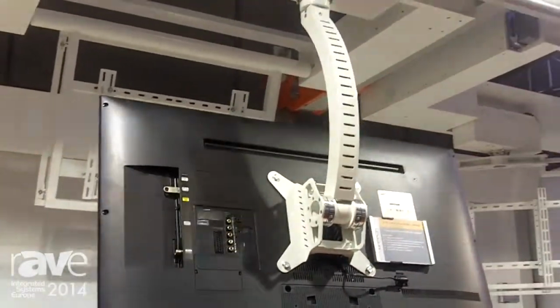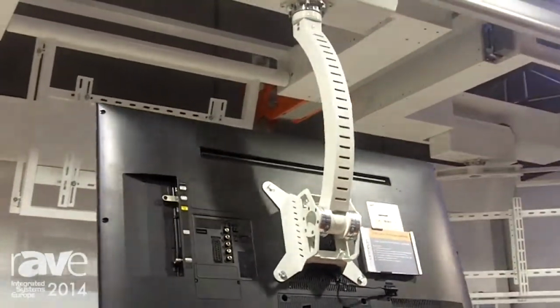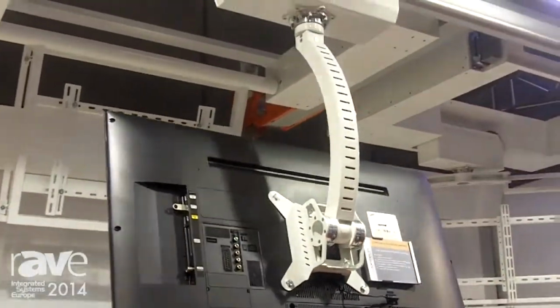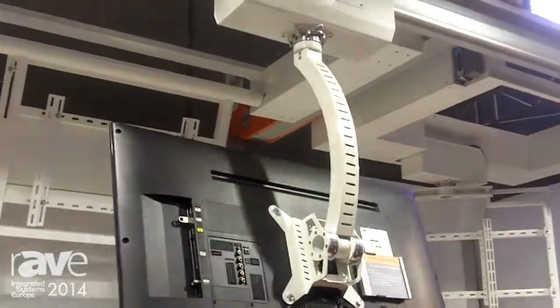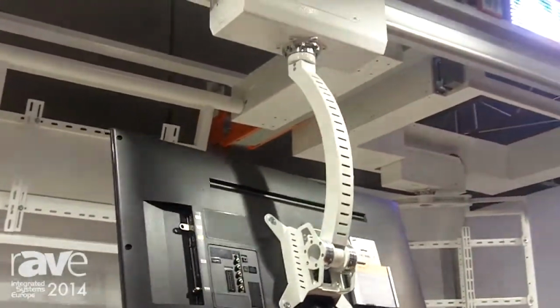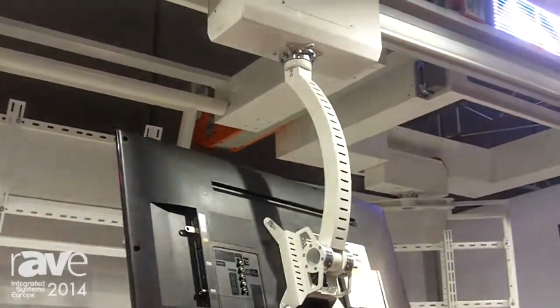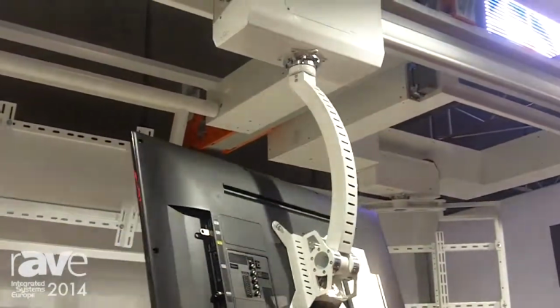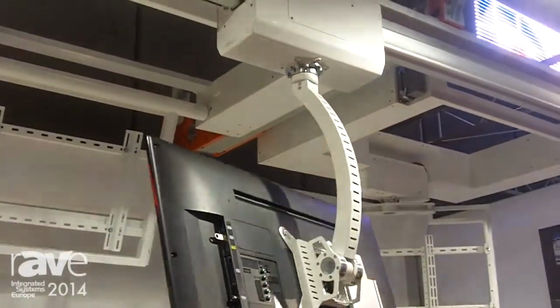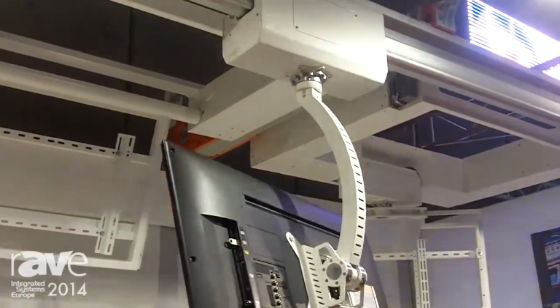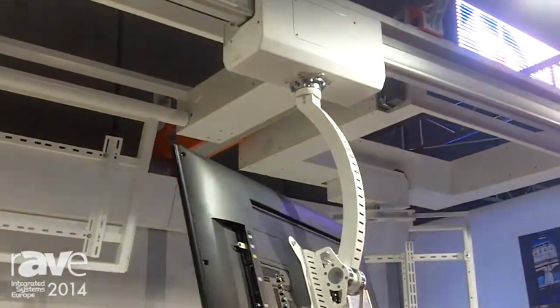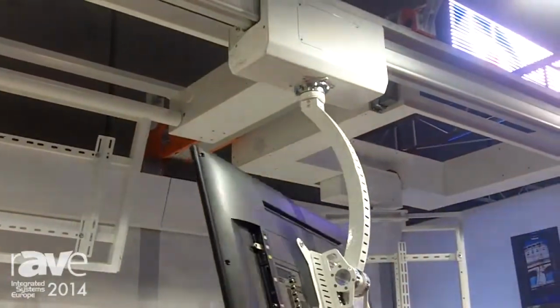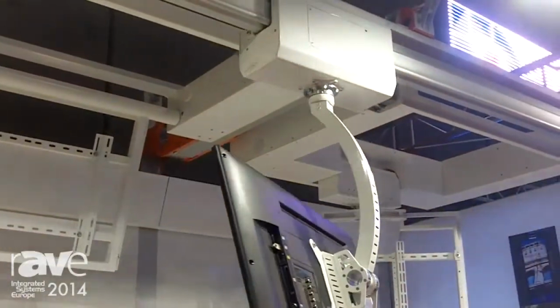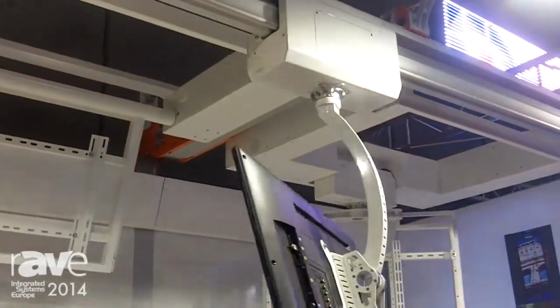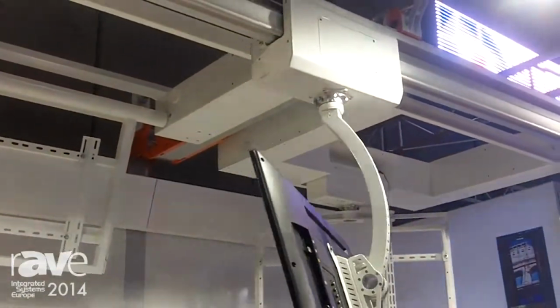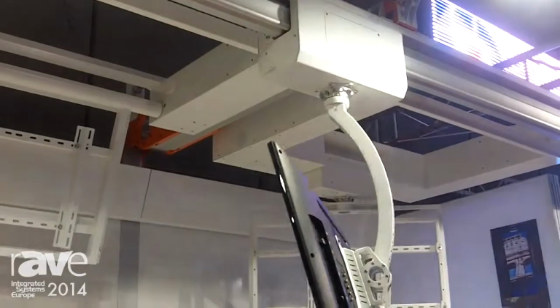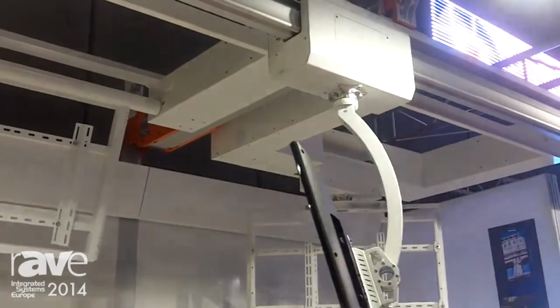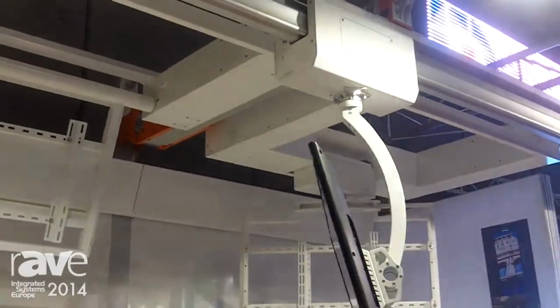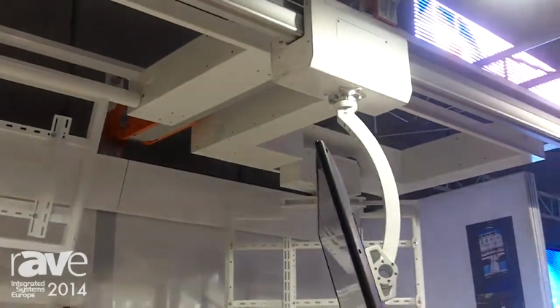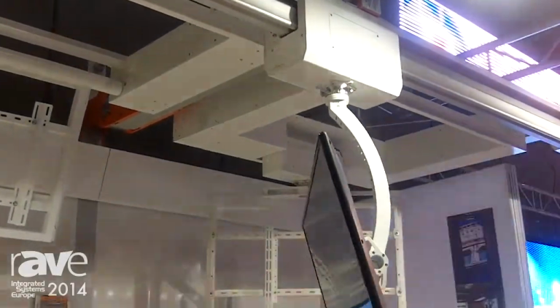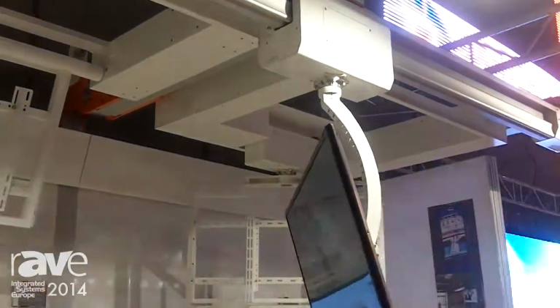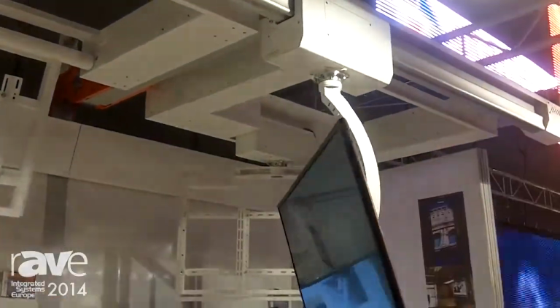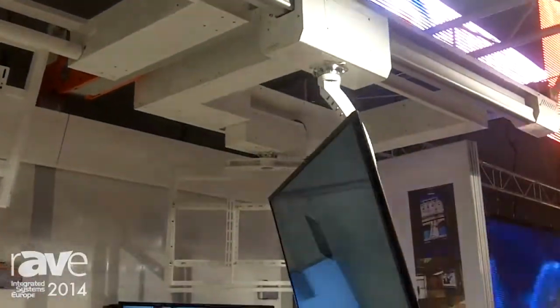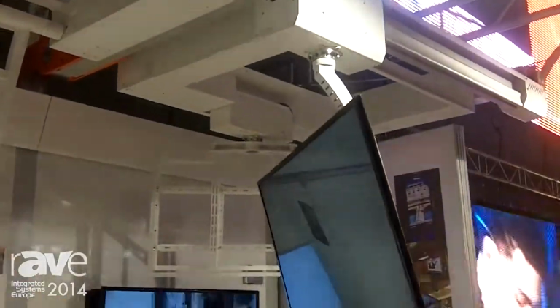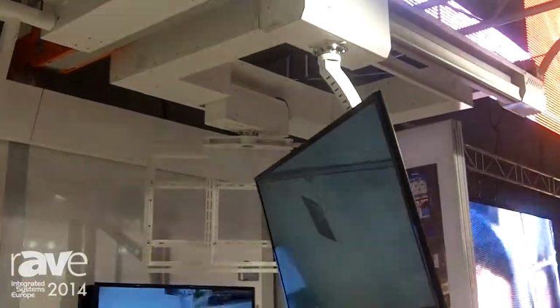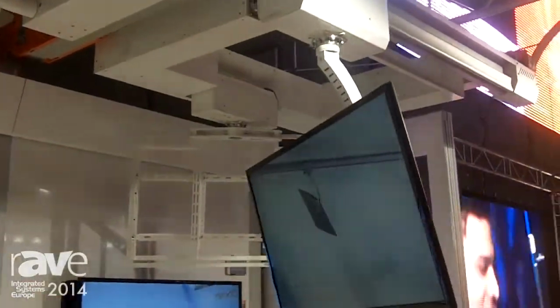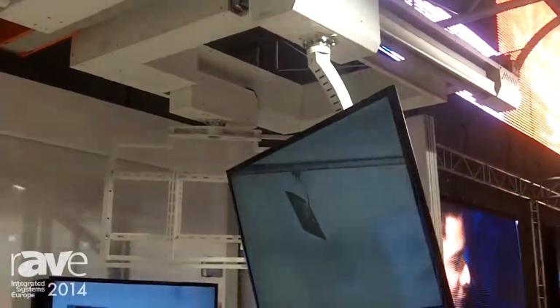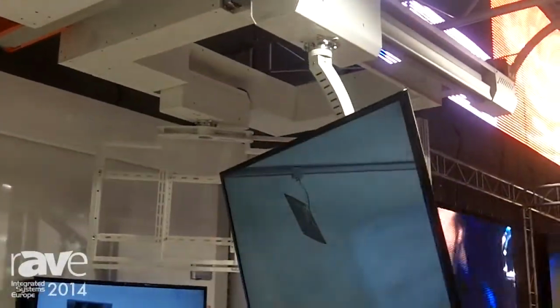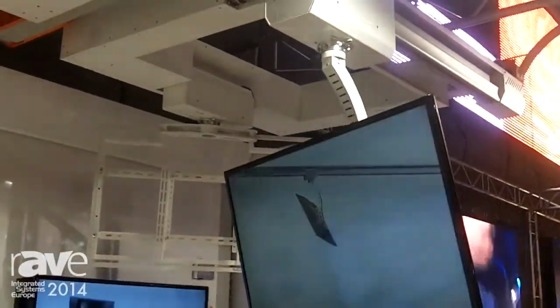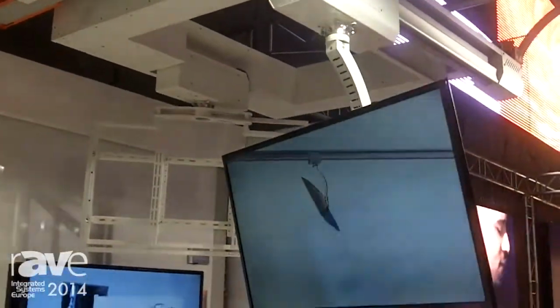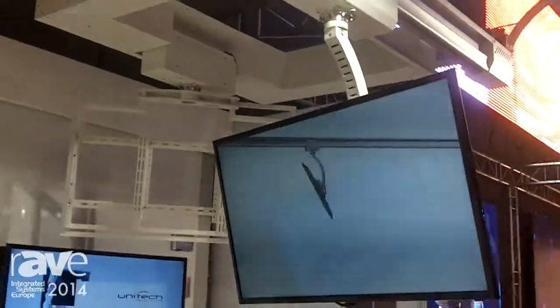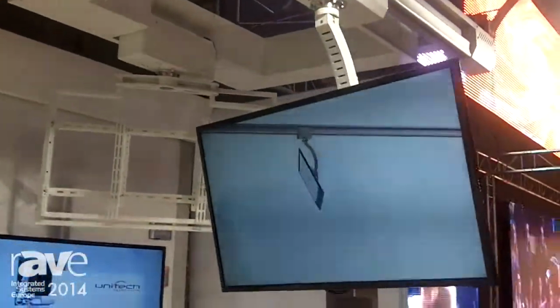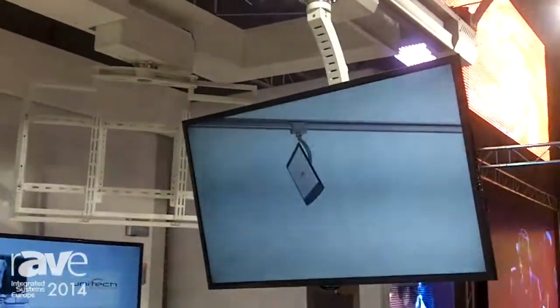A unique solution for any kind of audiovisual equipment with maximum load capacity up to 50kg.